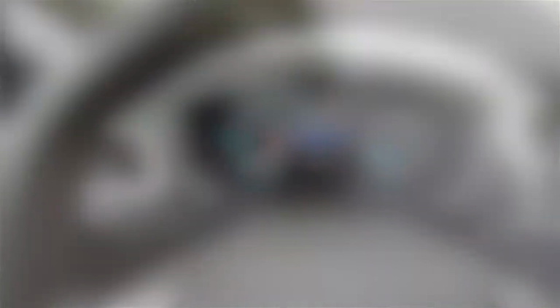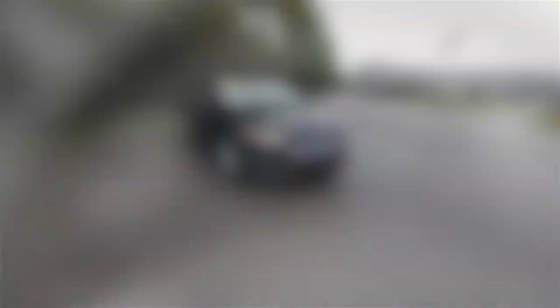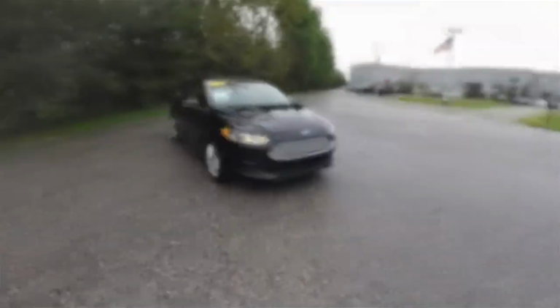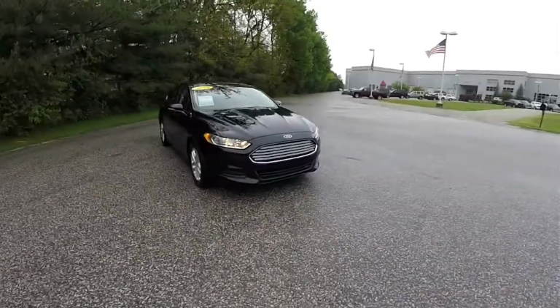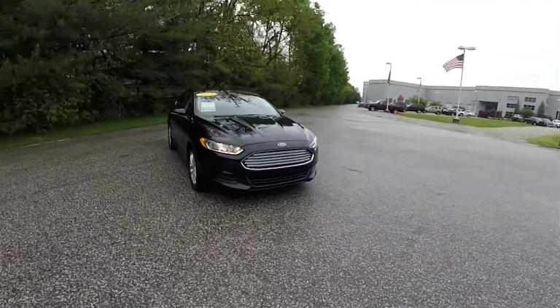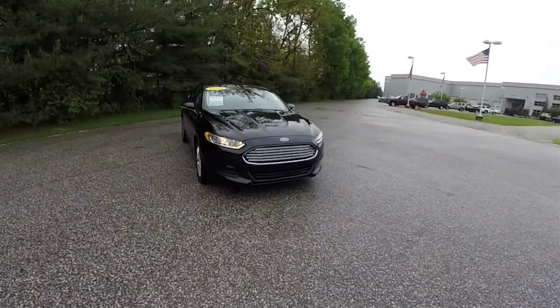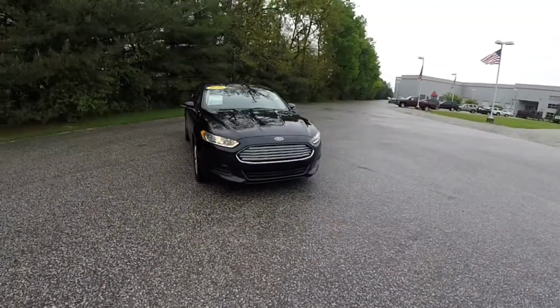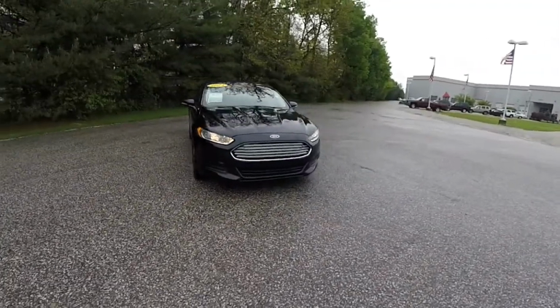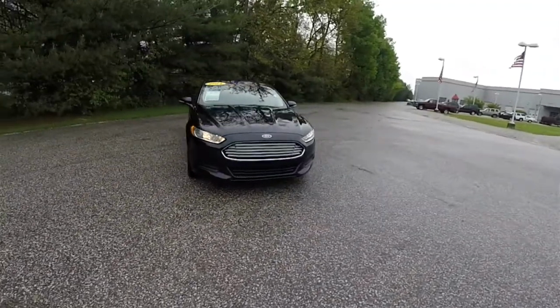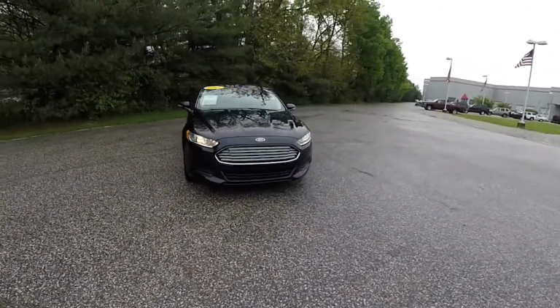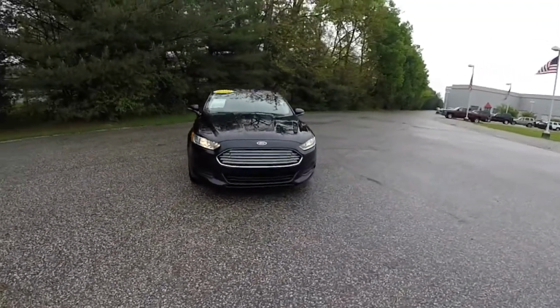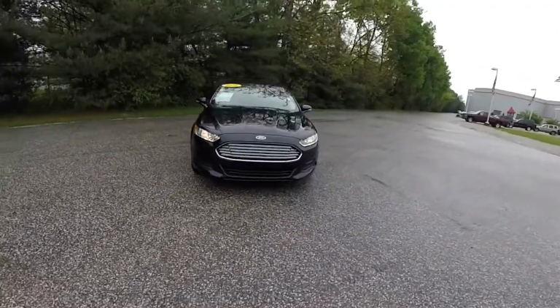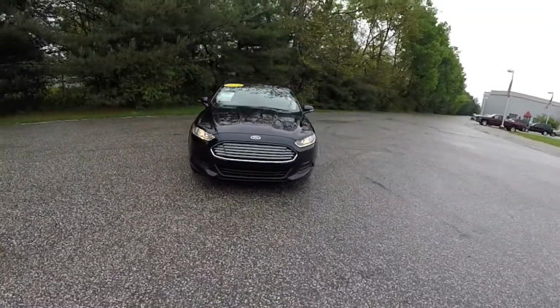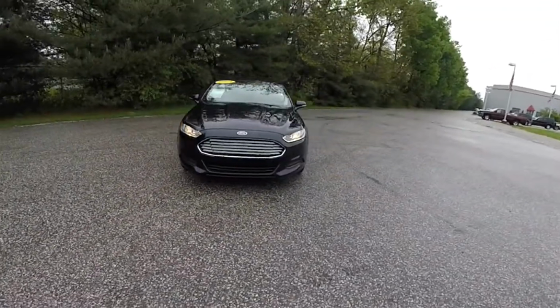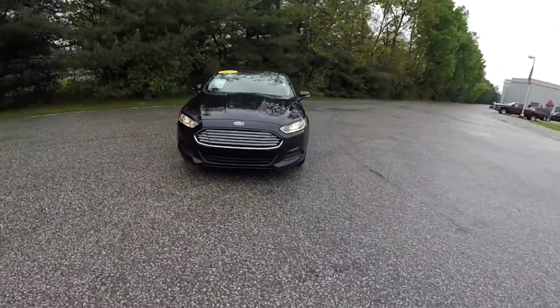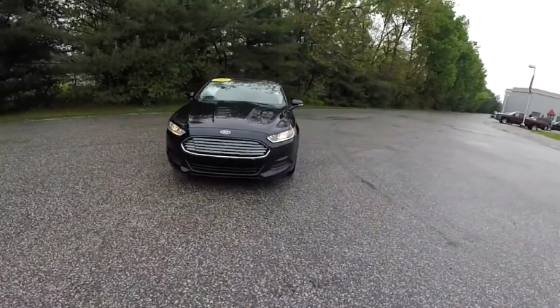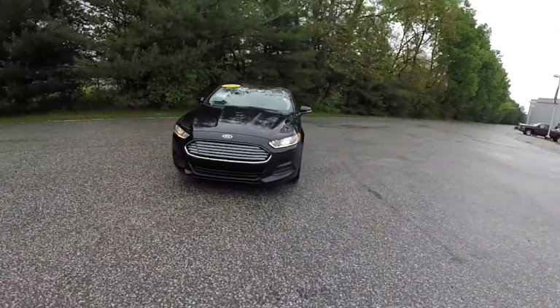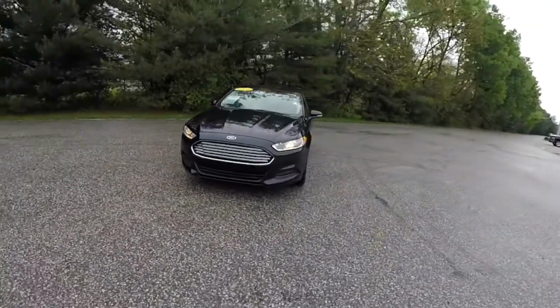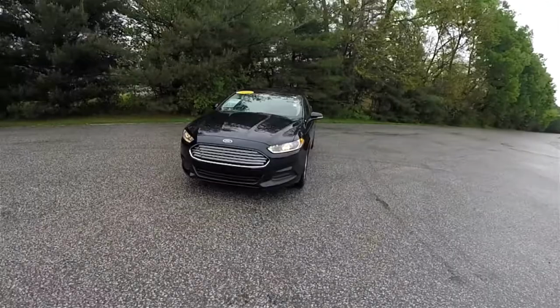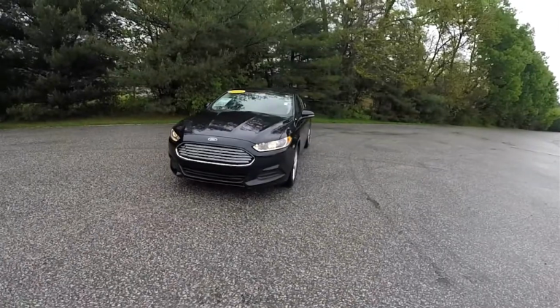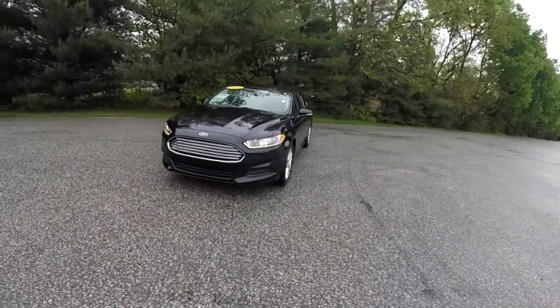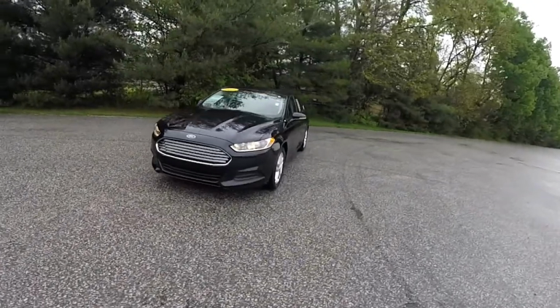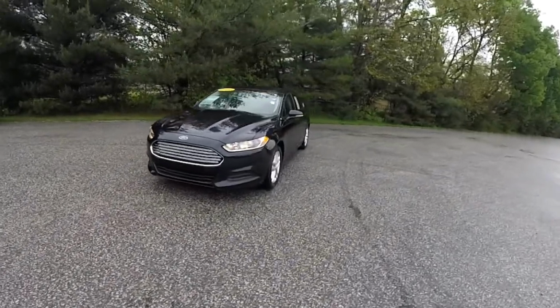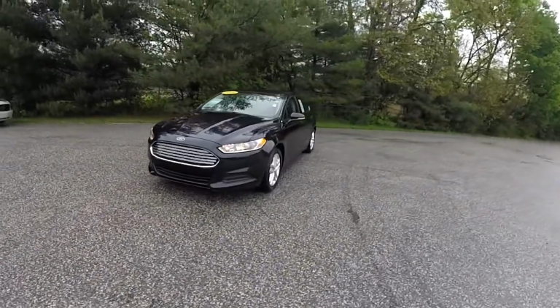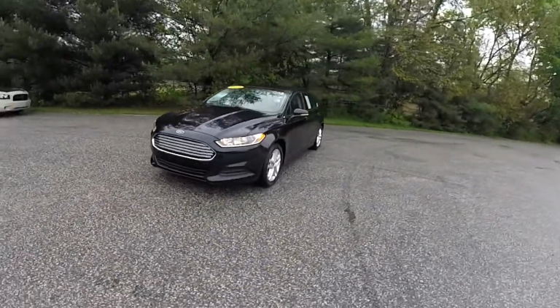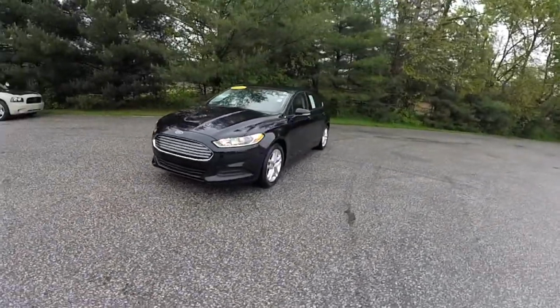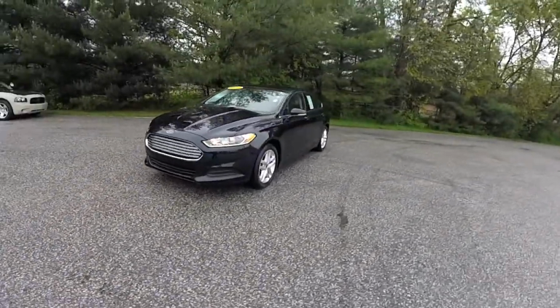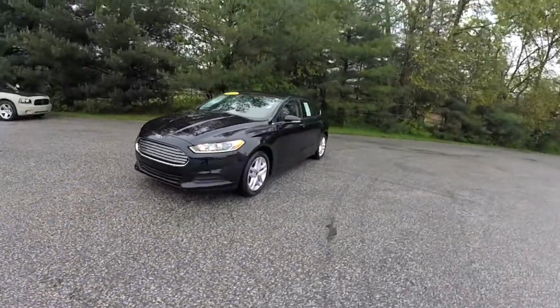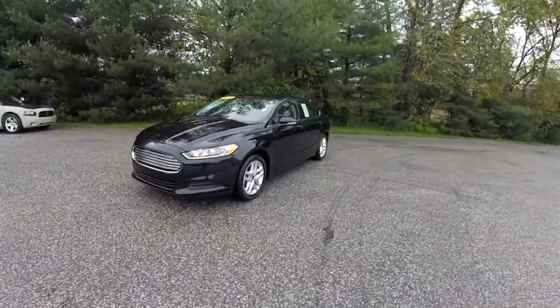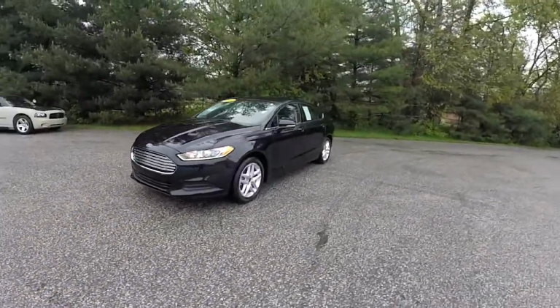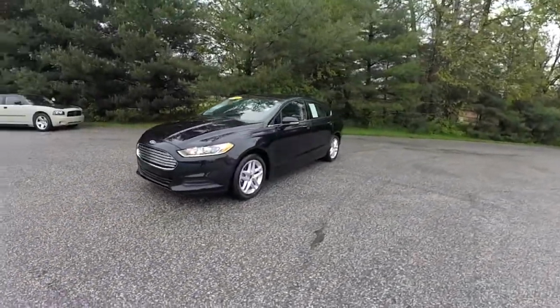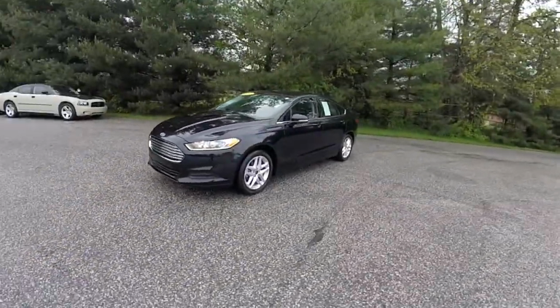Hello everyone. Today we're going to take a quick walk-around look at this 2014 Ford Fusion EcoBoost SE.